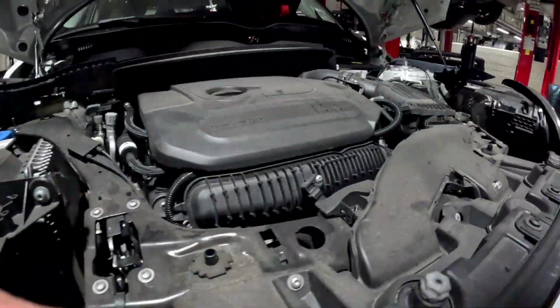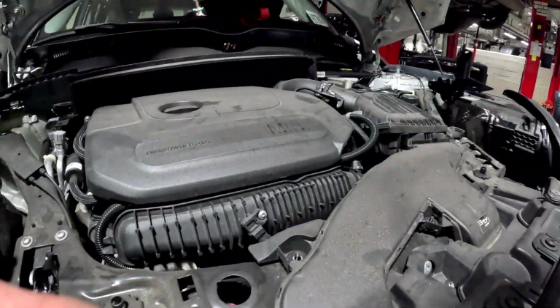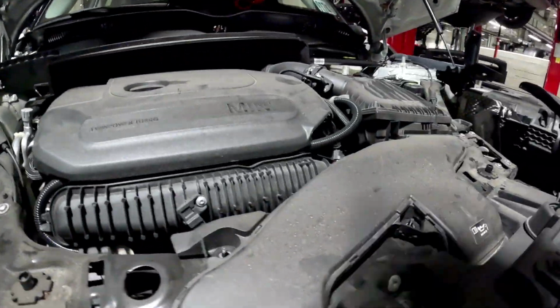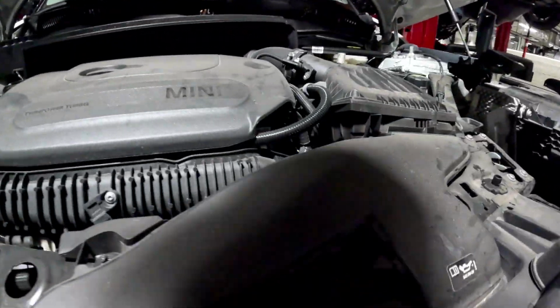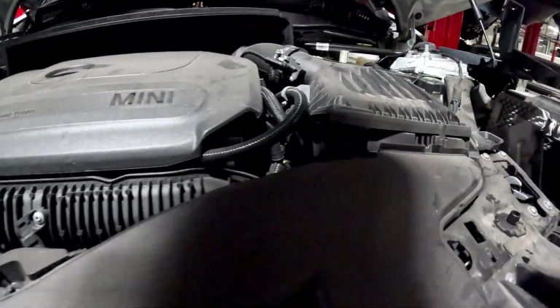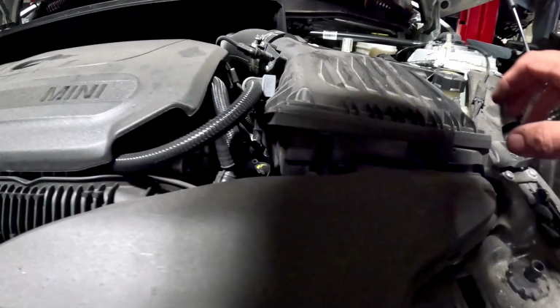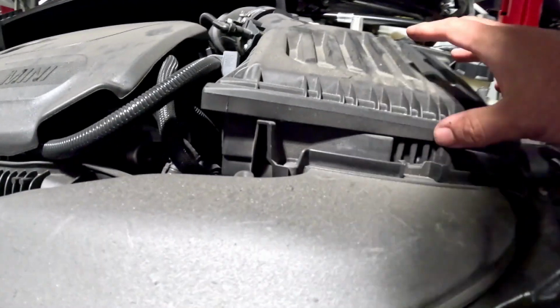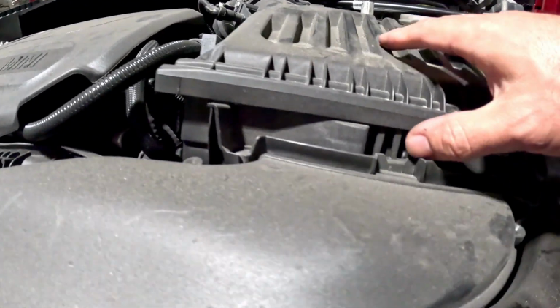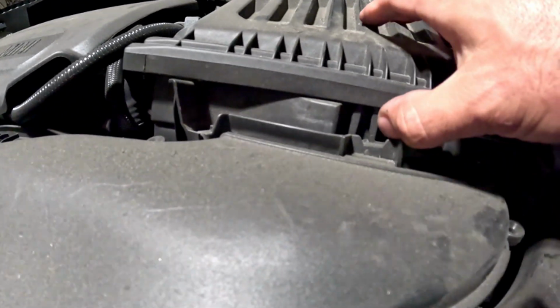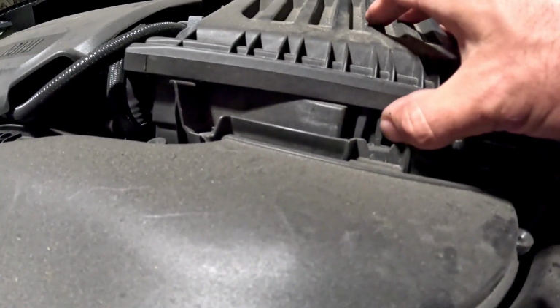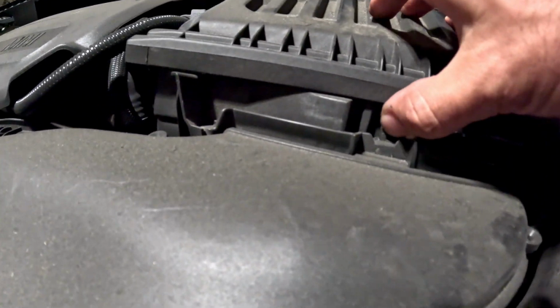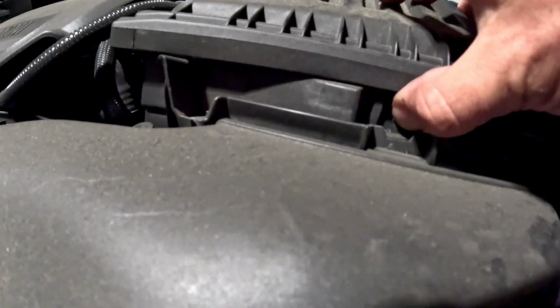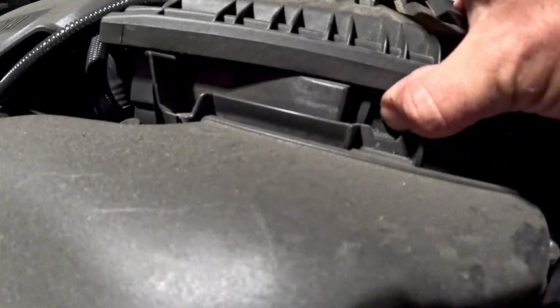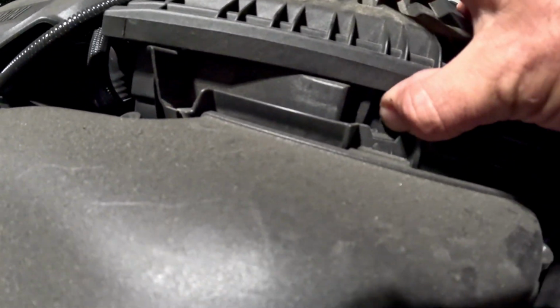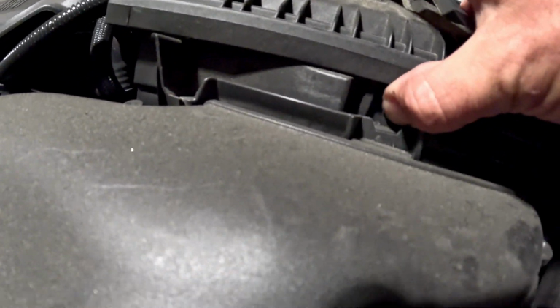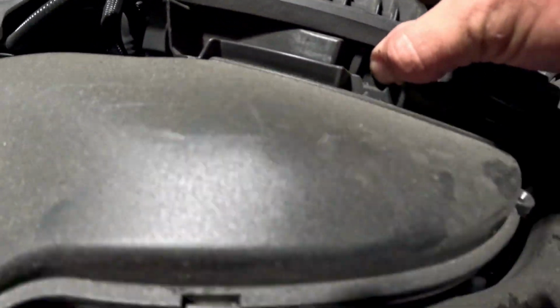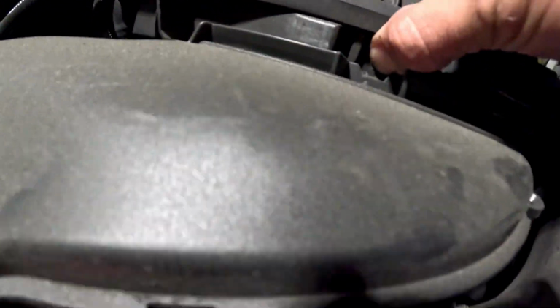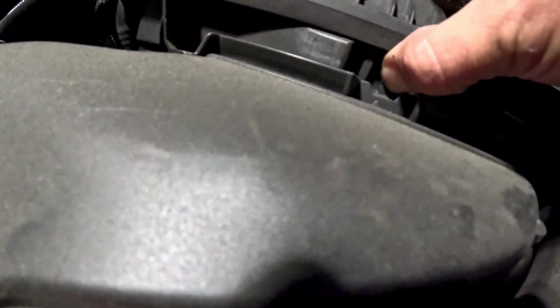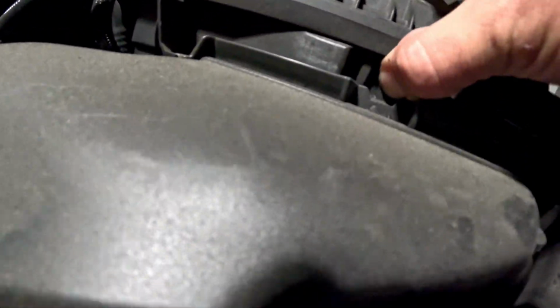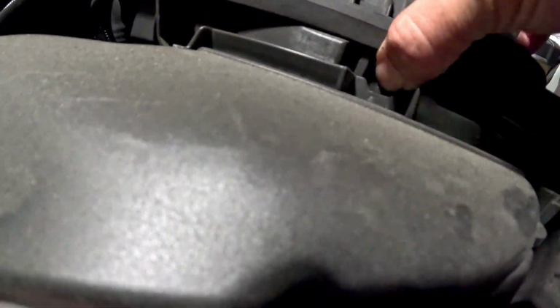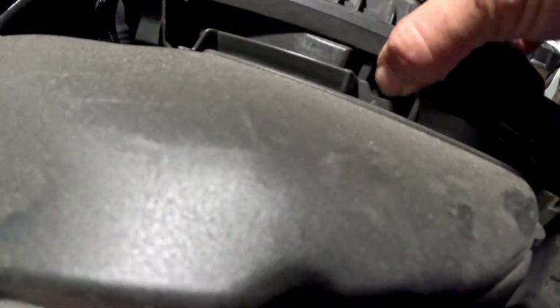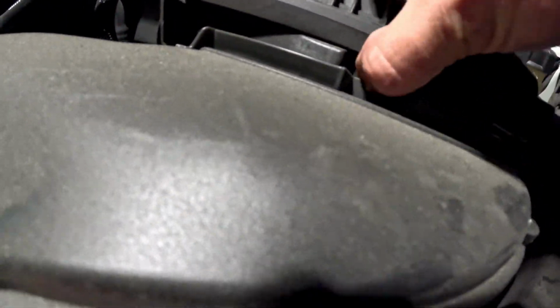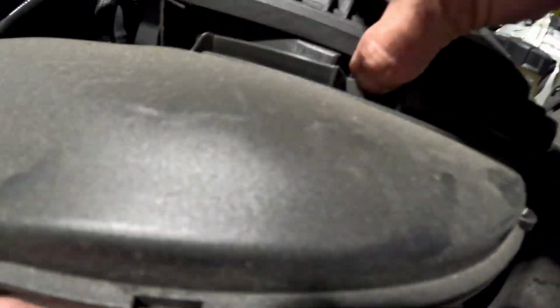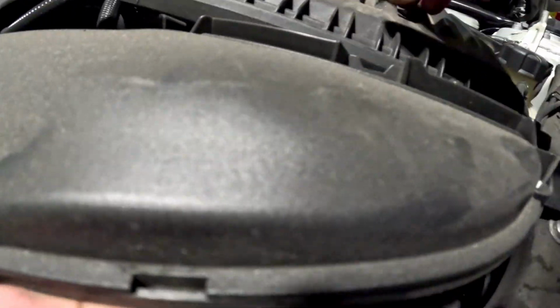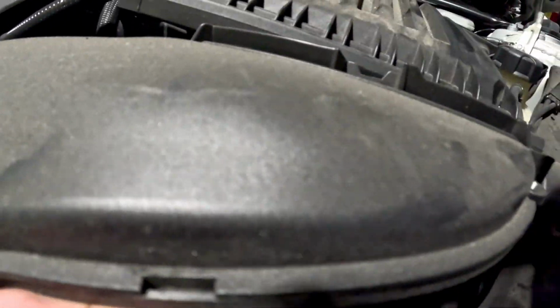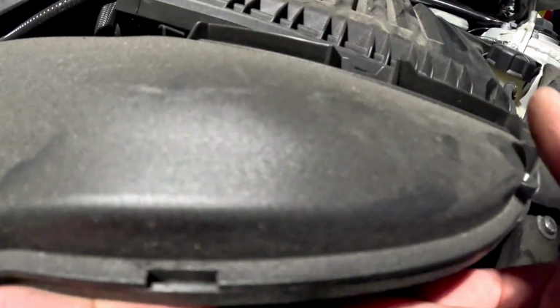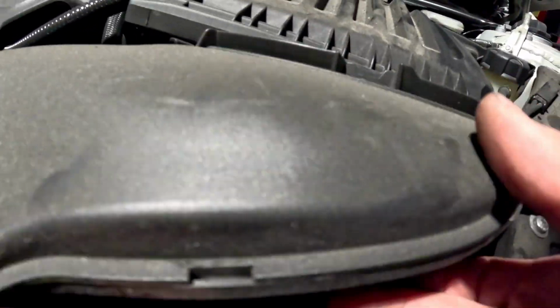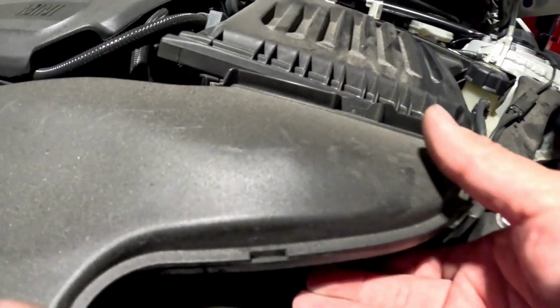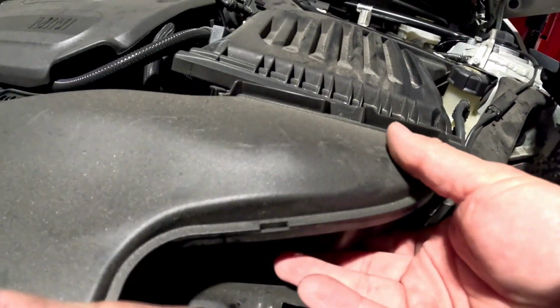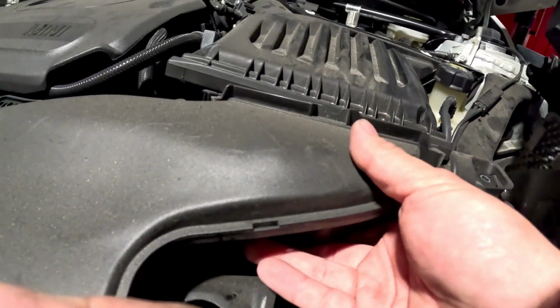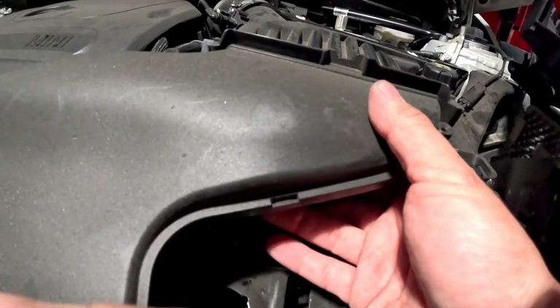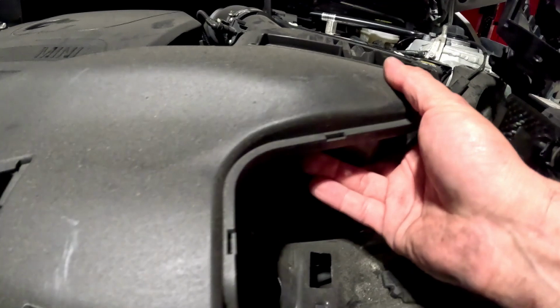There's a little push tab to push right there, and then this front snorkel comes out.